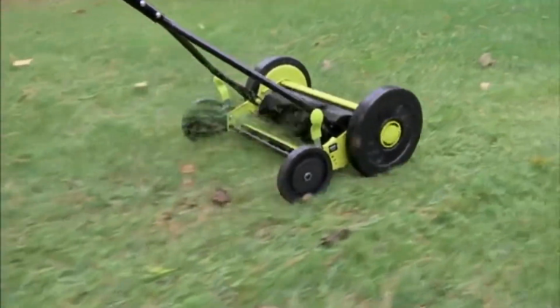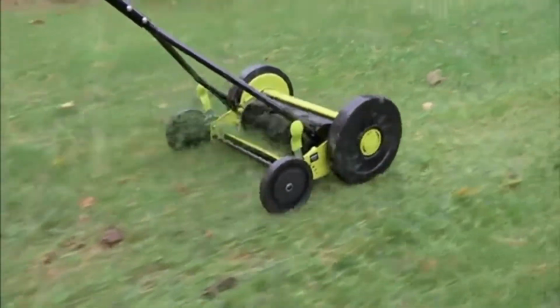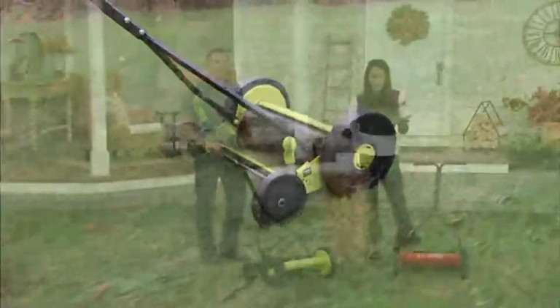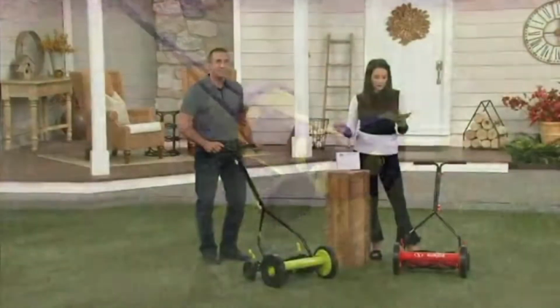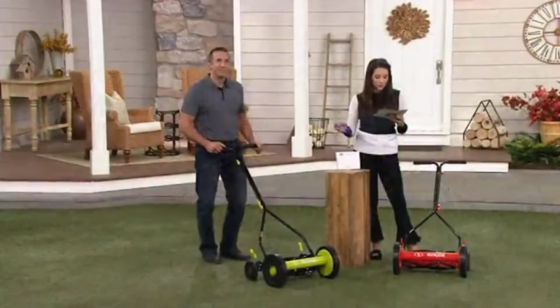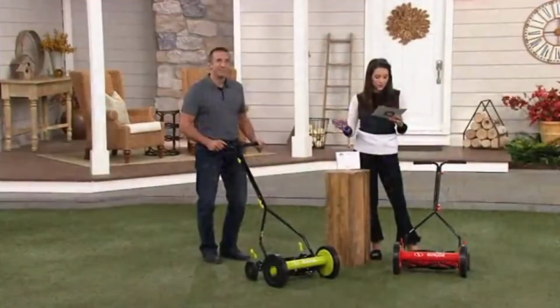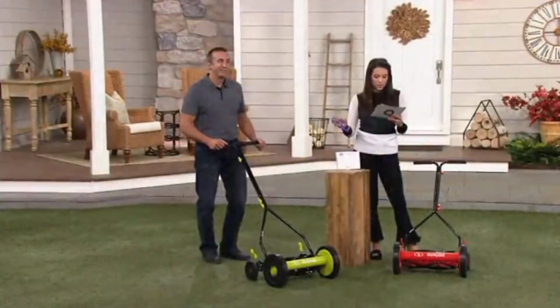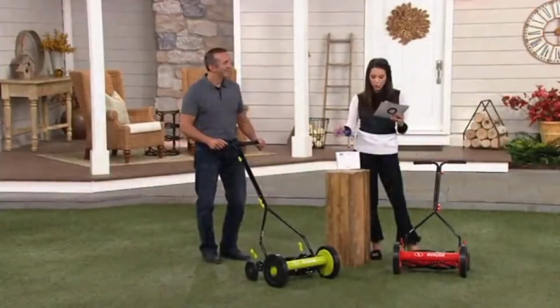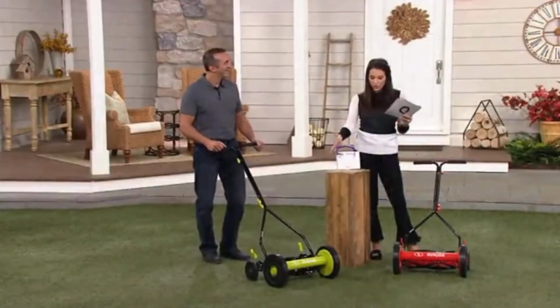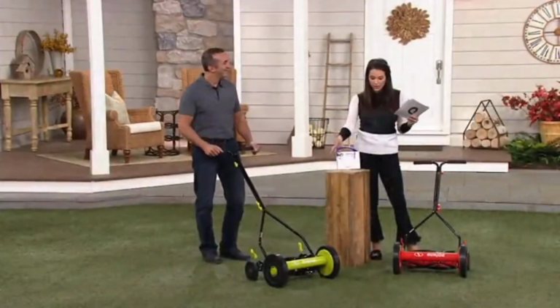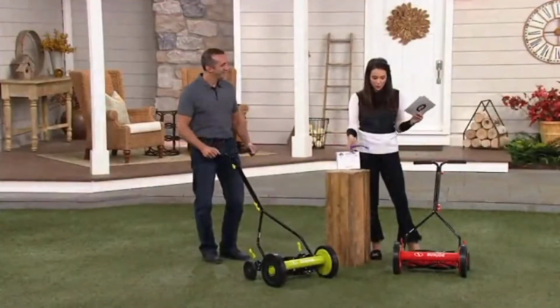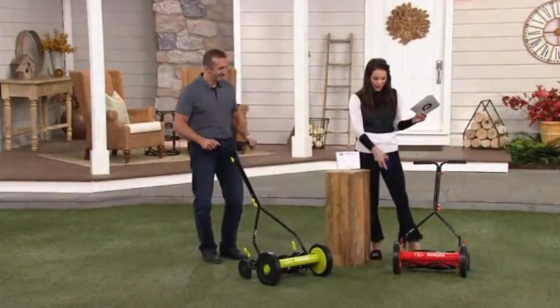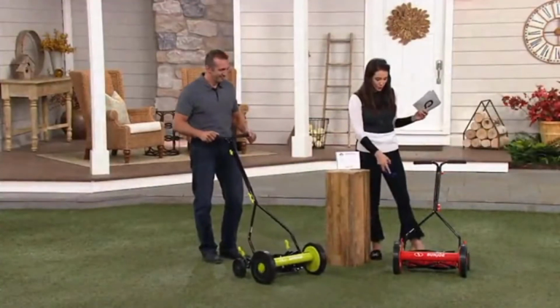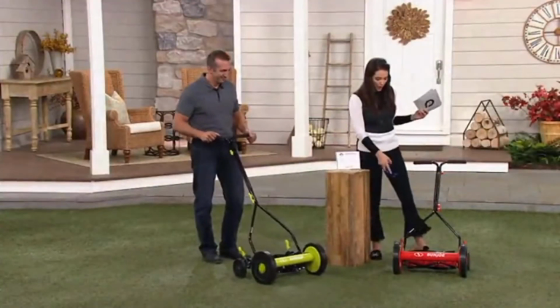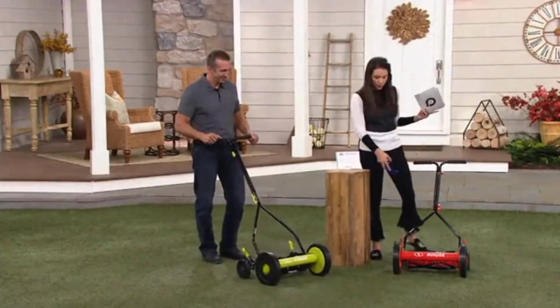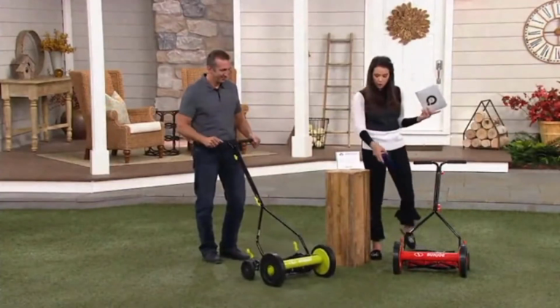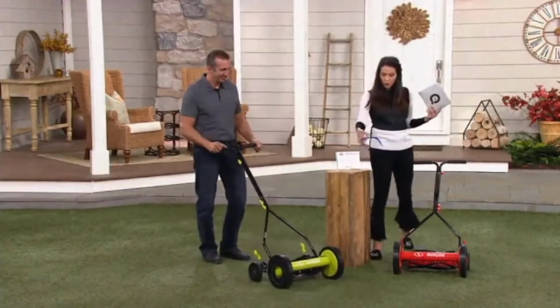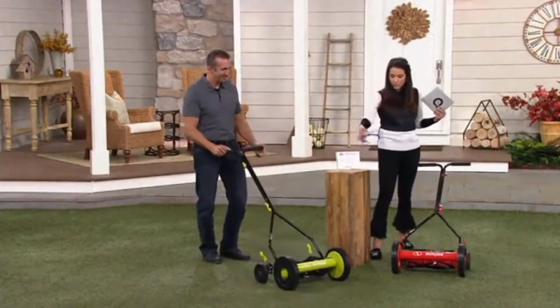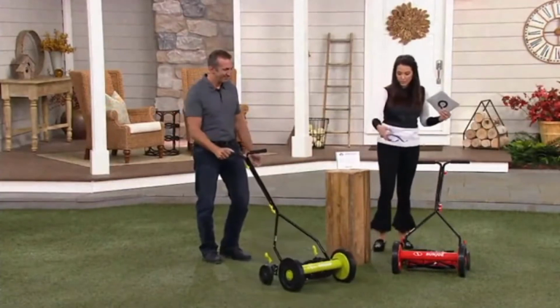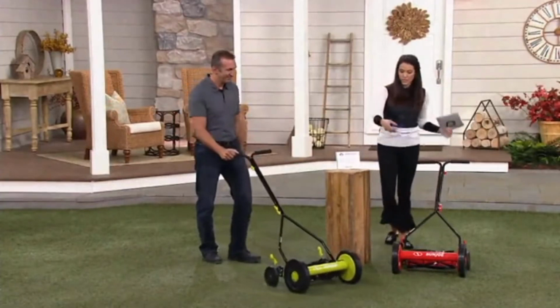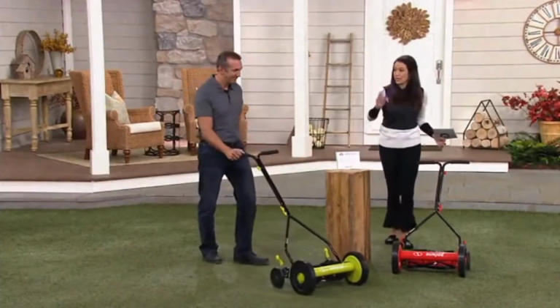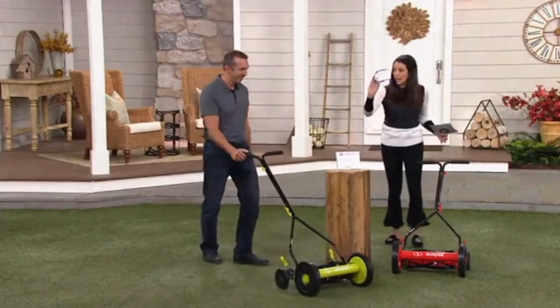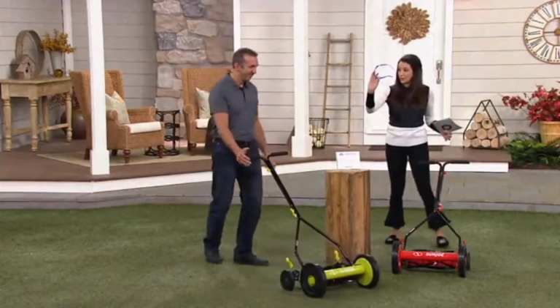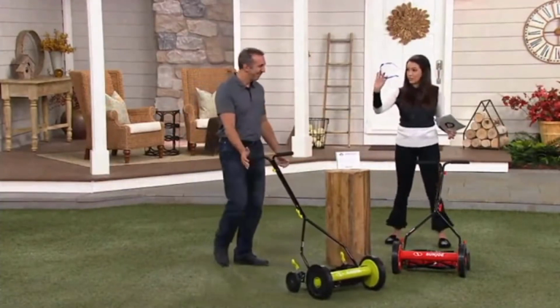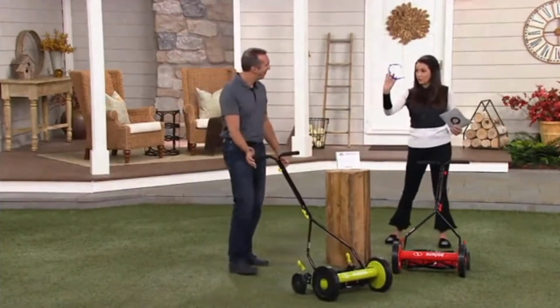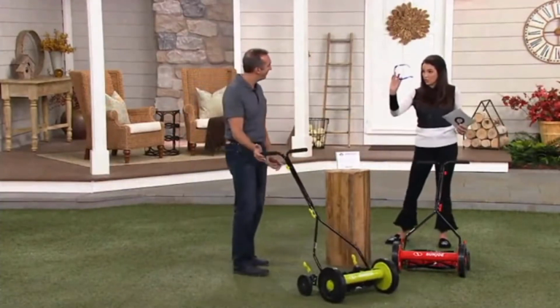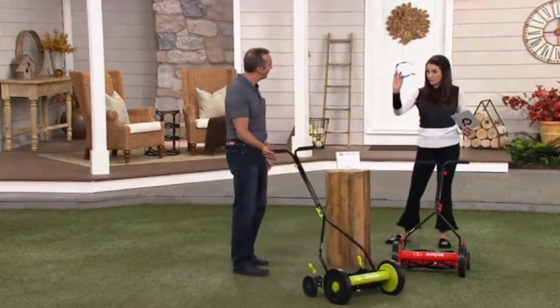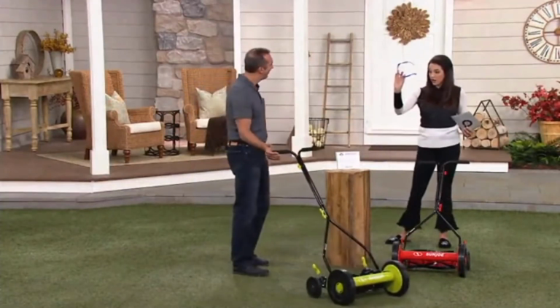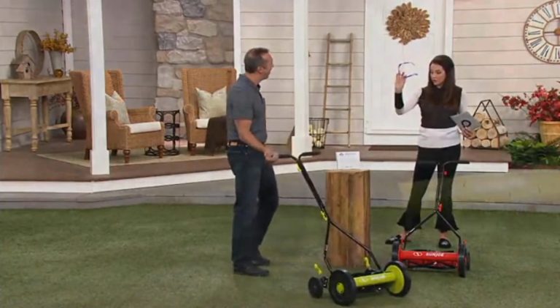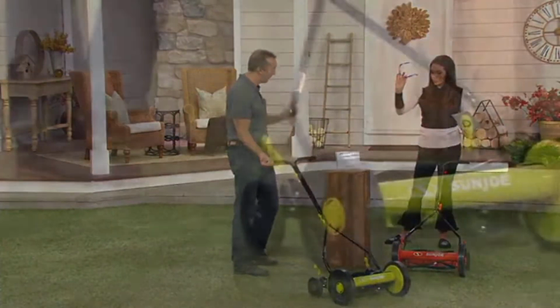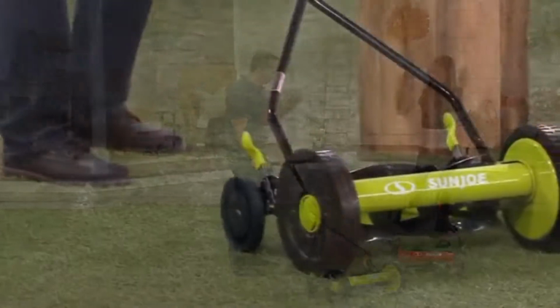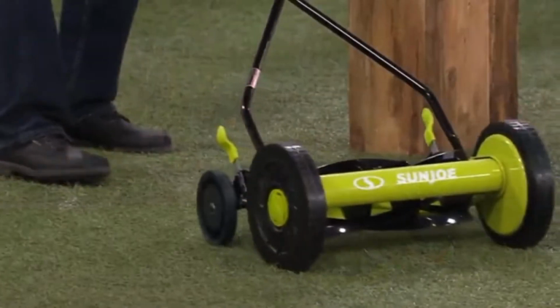We have the green and we have the red. You're going to get these and your safety goggles — they come with it.